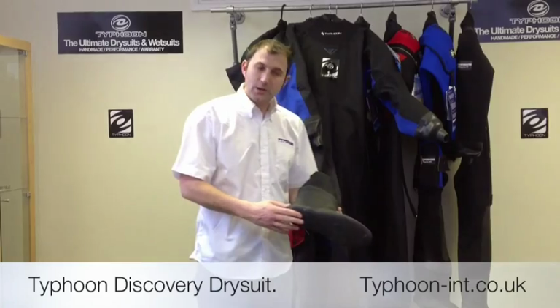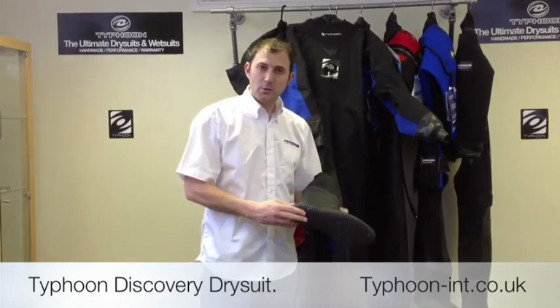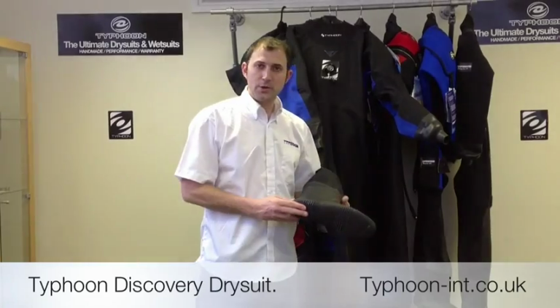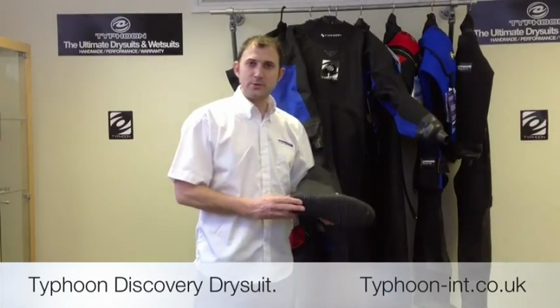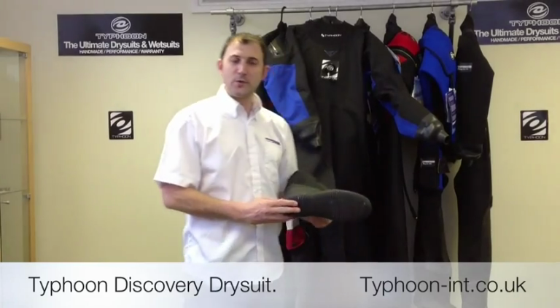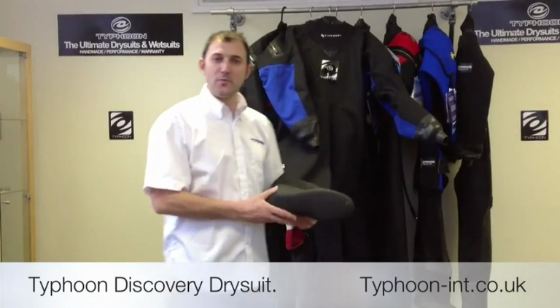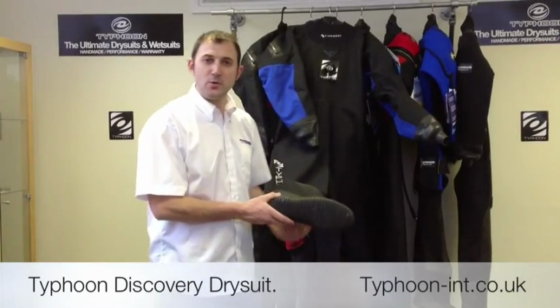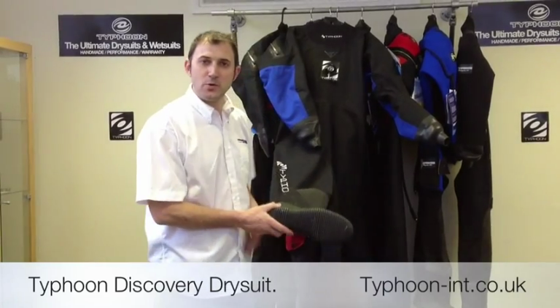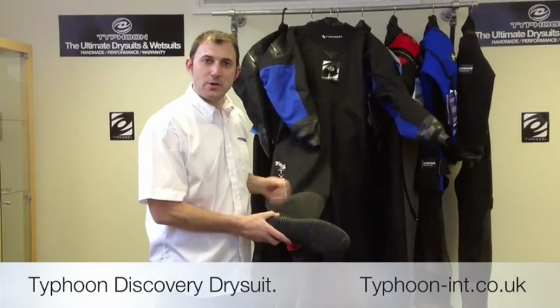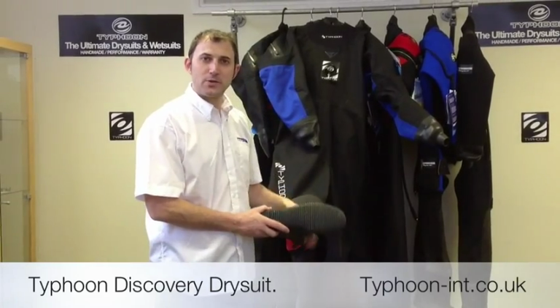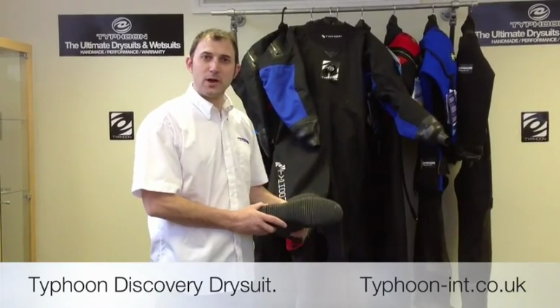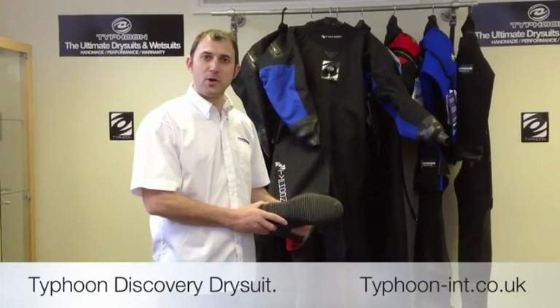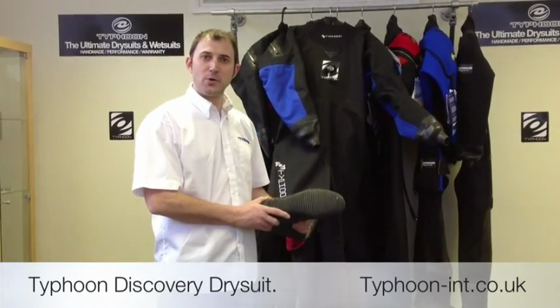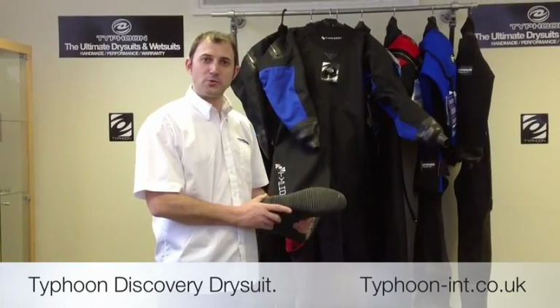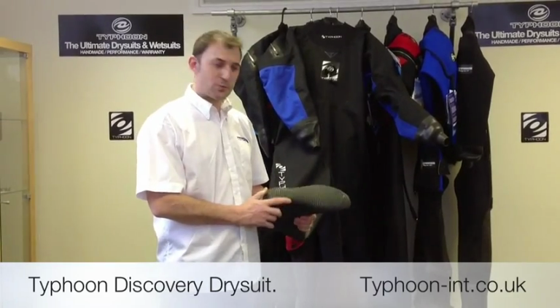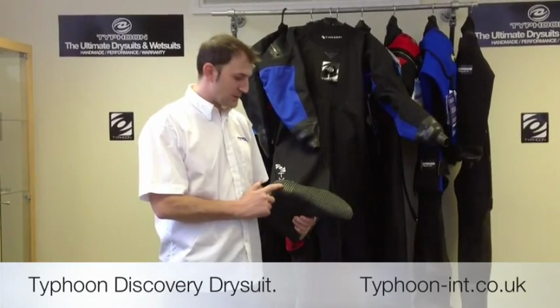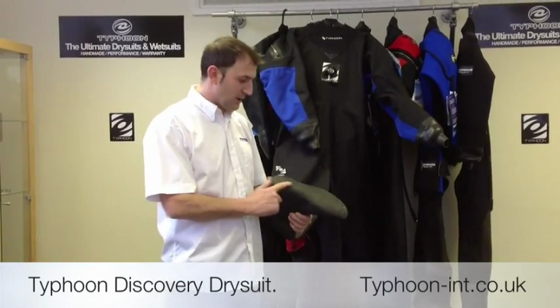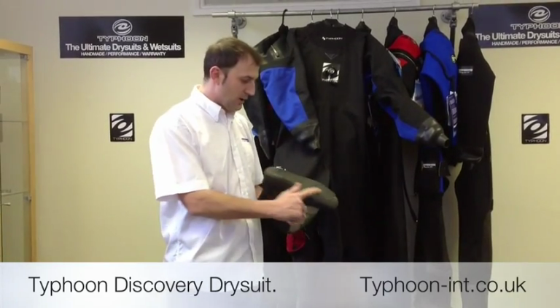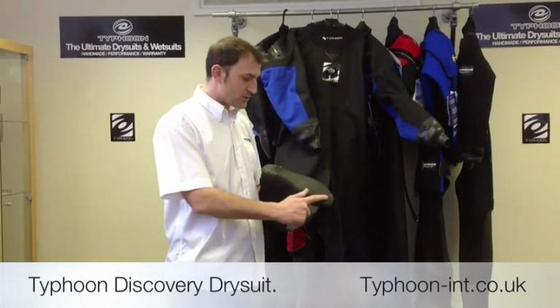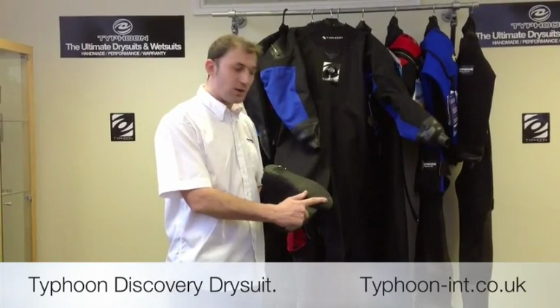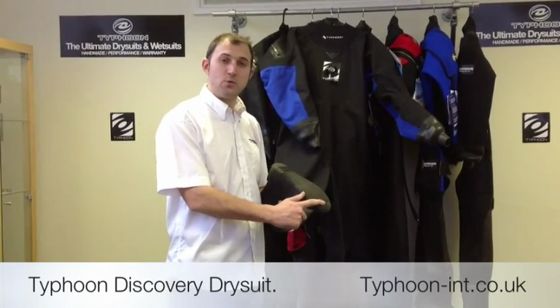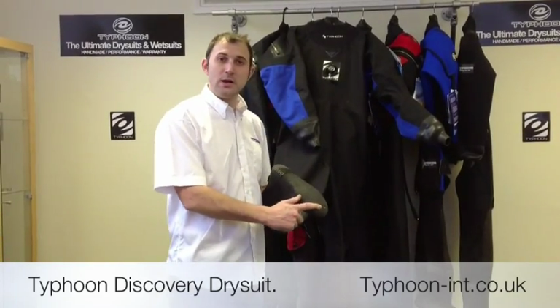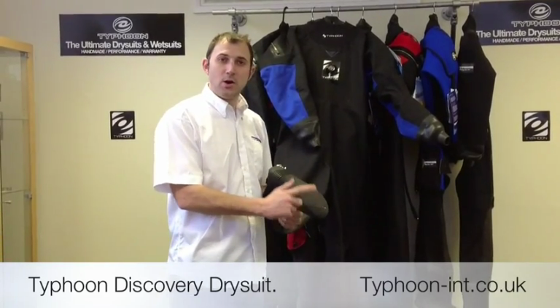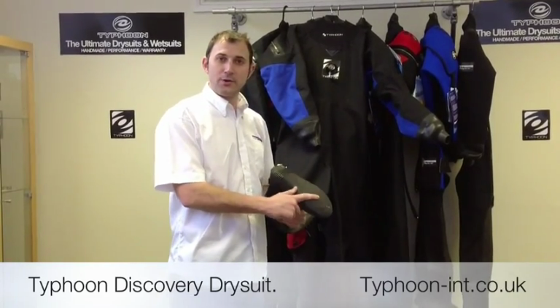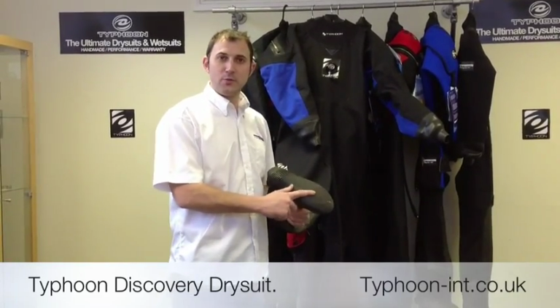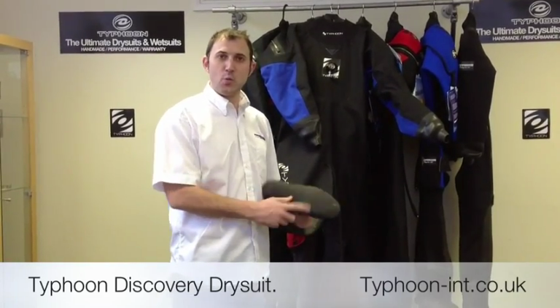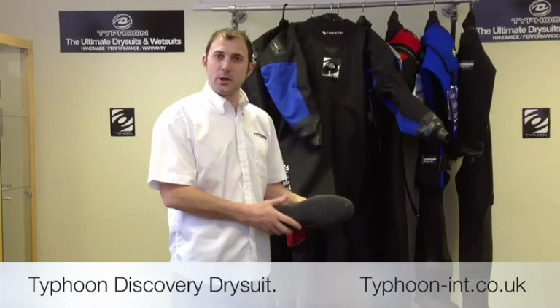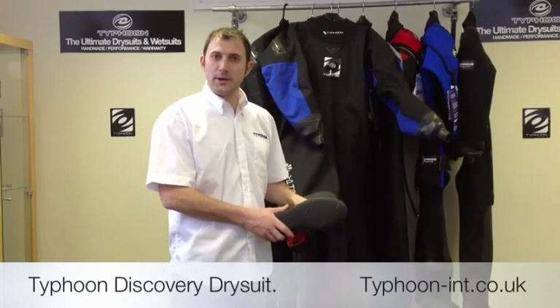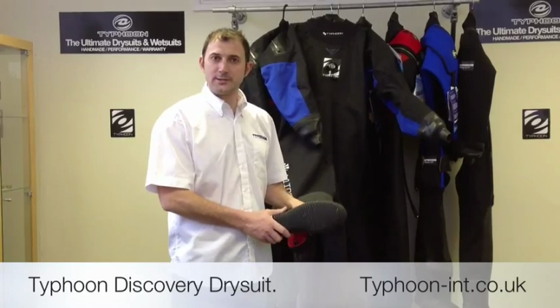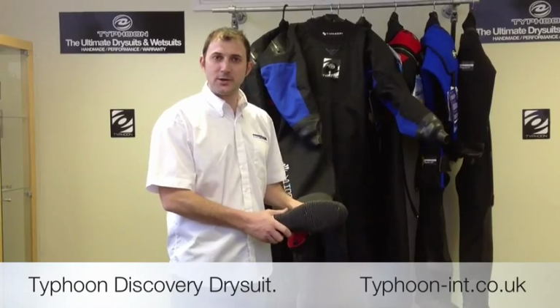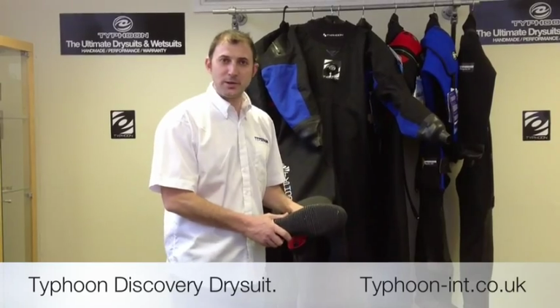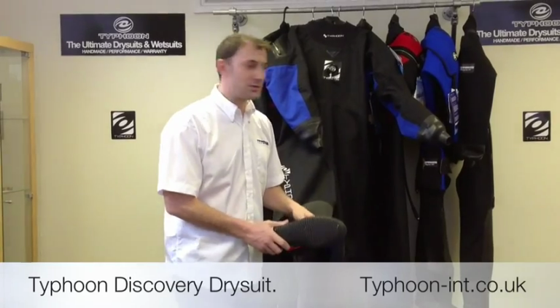We use a five mil thermo boot which has a hard sole, ideal for walking up any stony beaches.